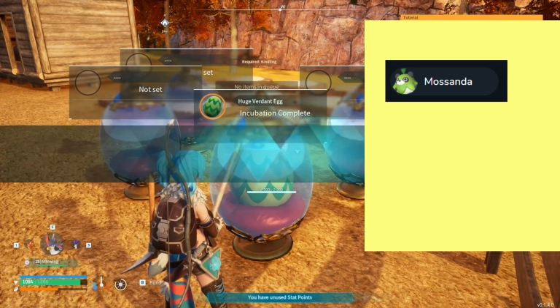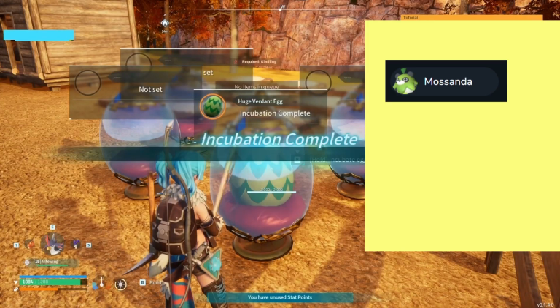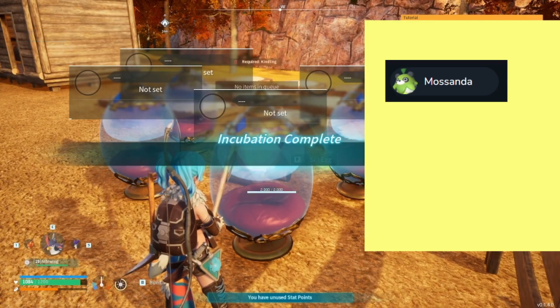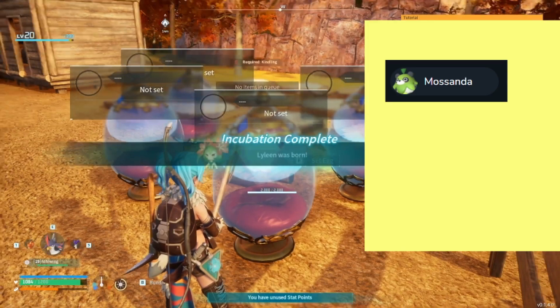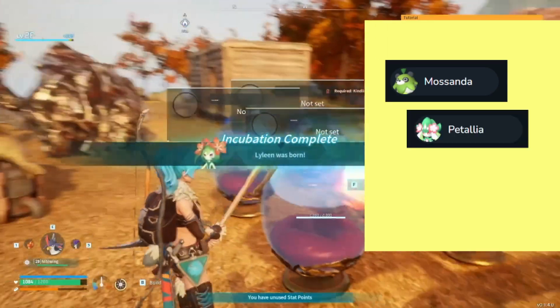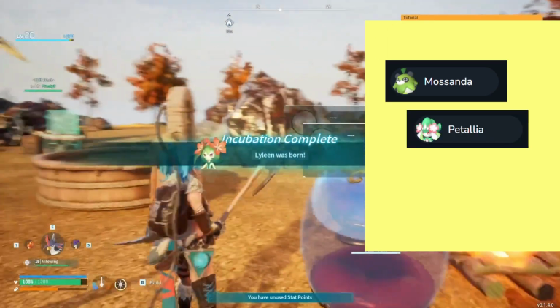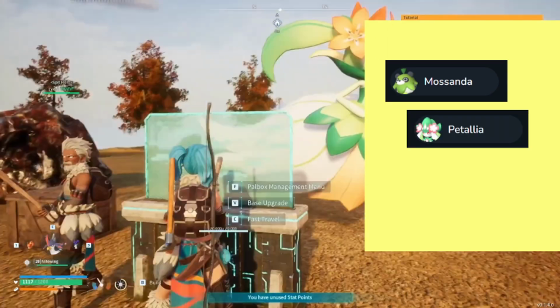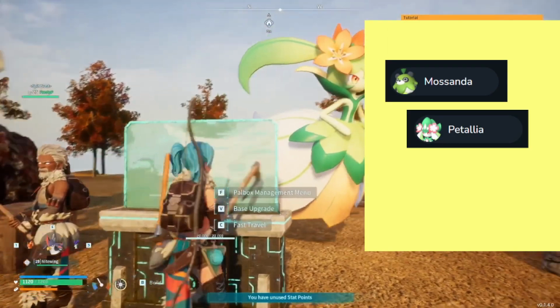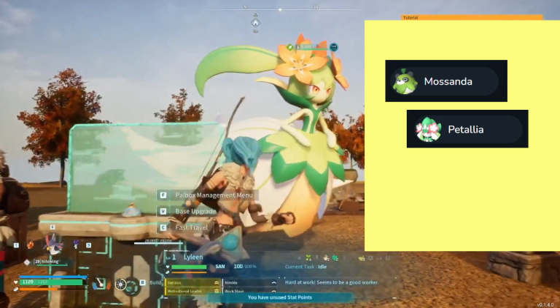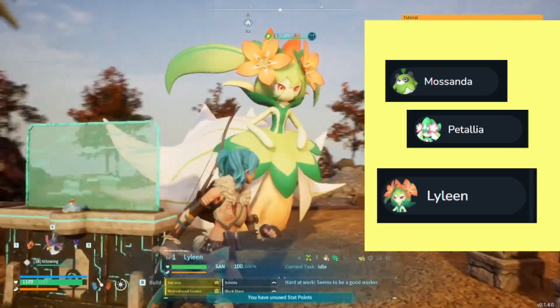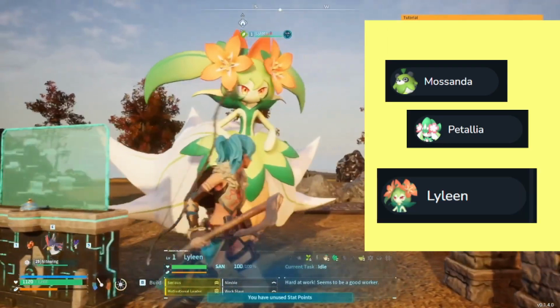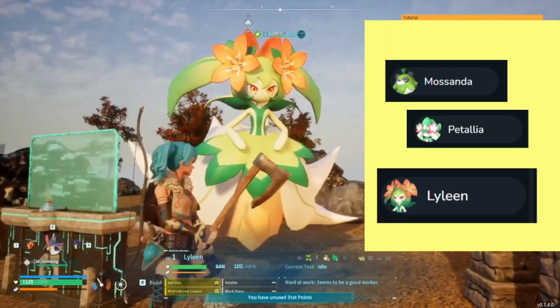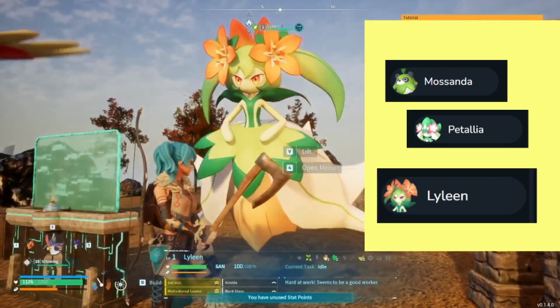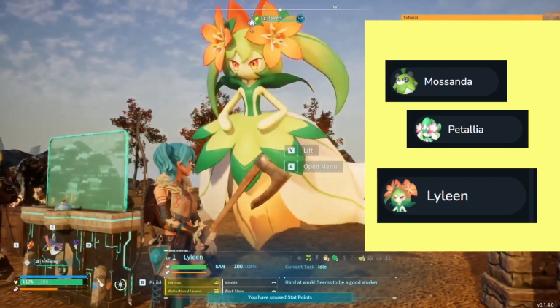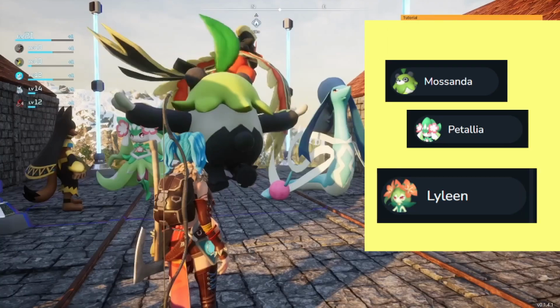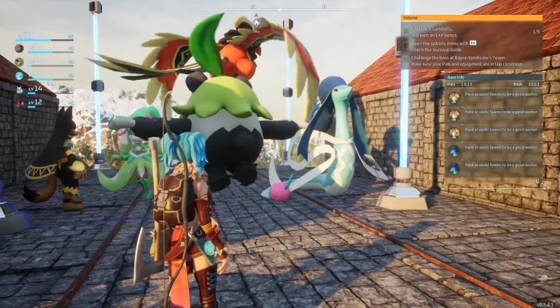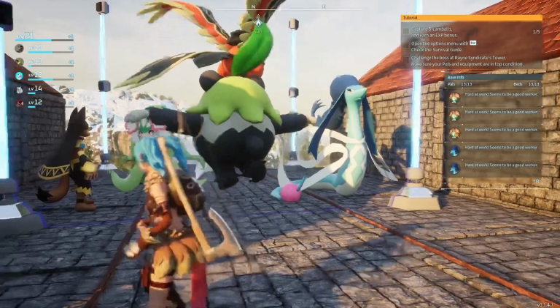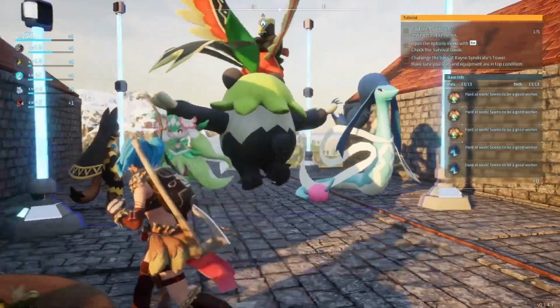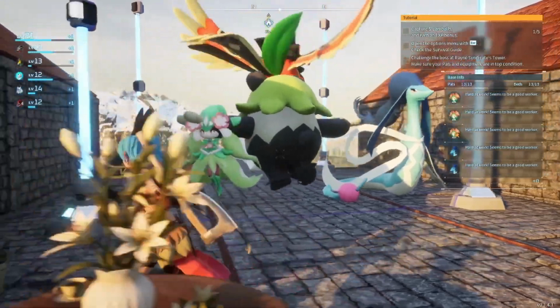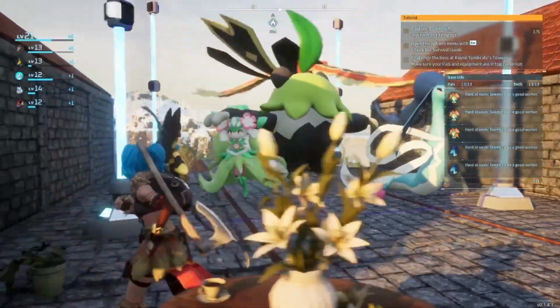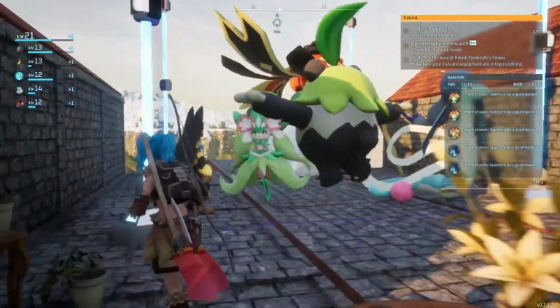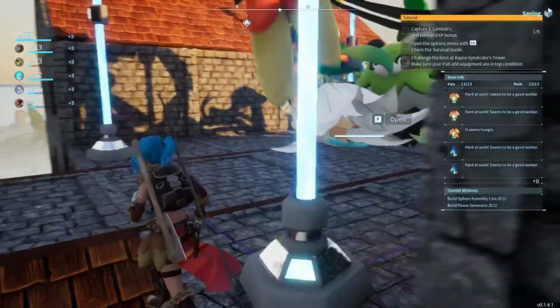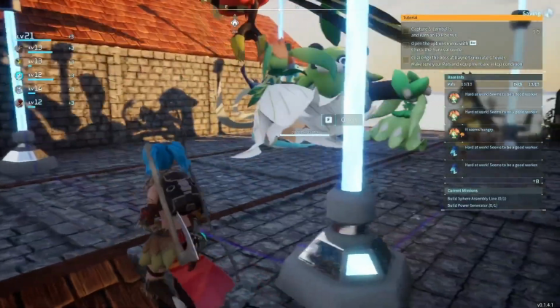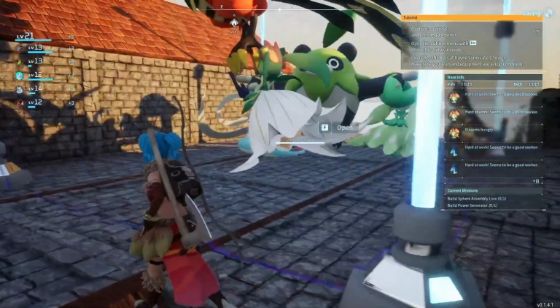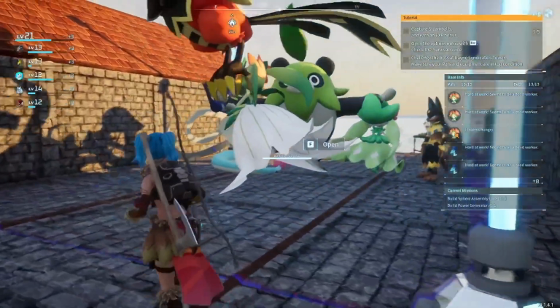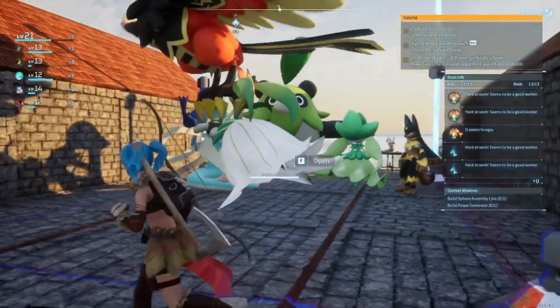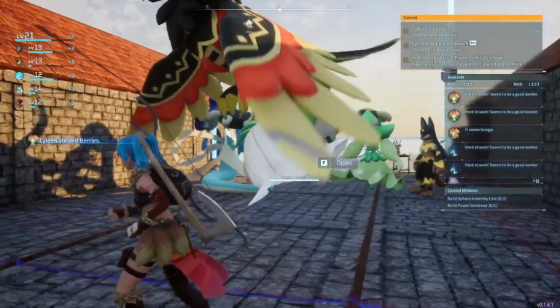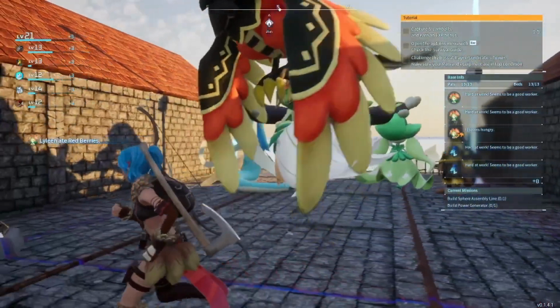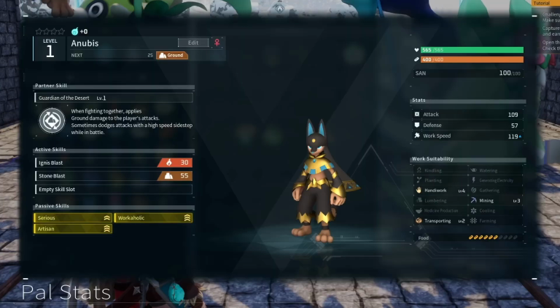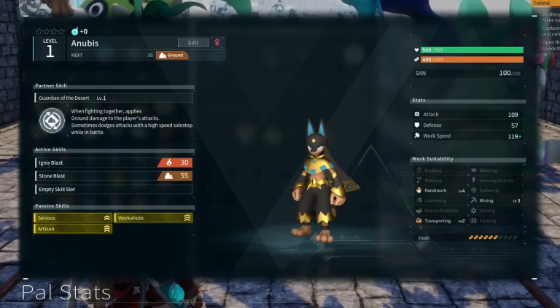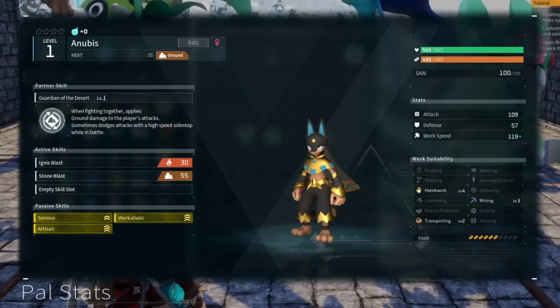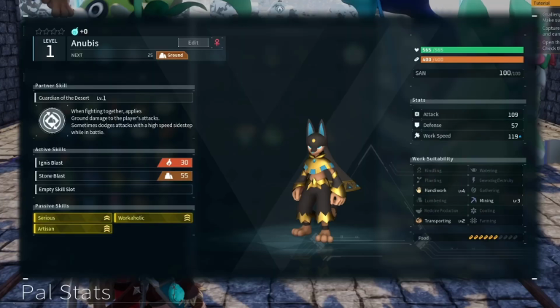Now breed Mossanda and Patalia together to get a Huge Verdant Egg. Put it in the incubator and you should get a Lylead.